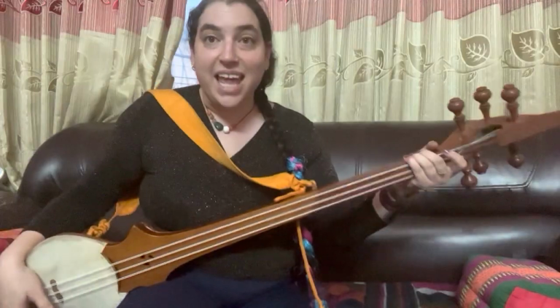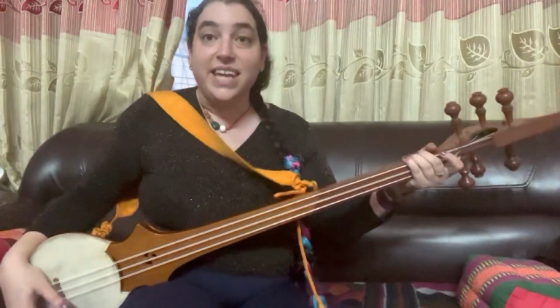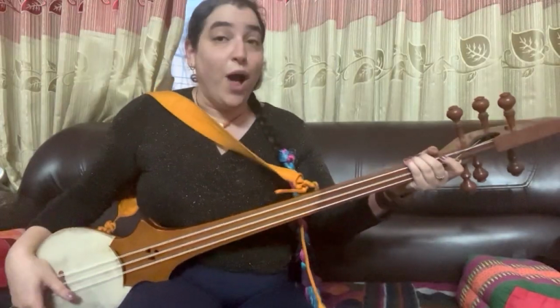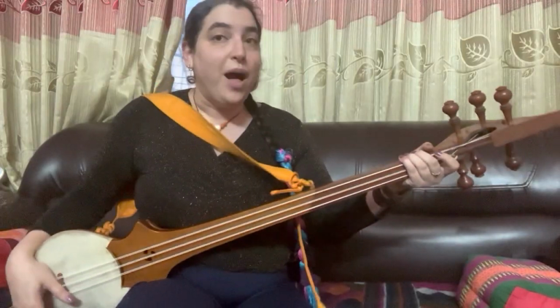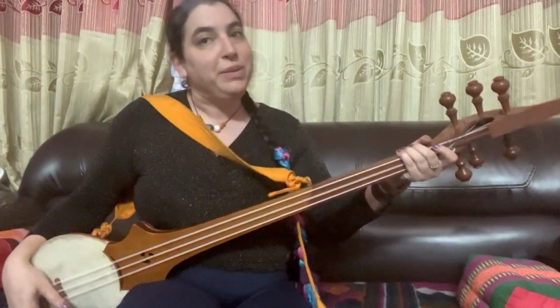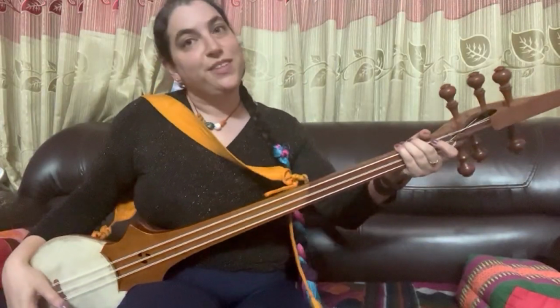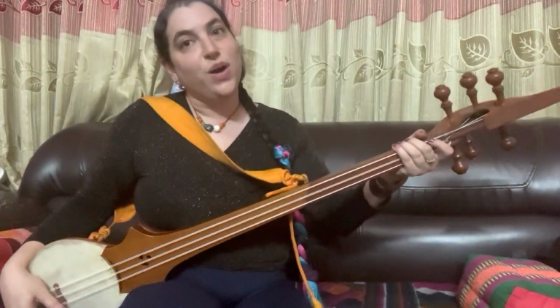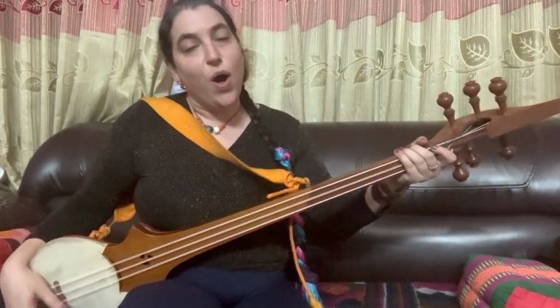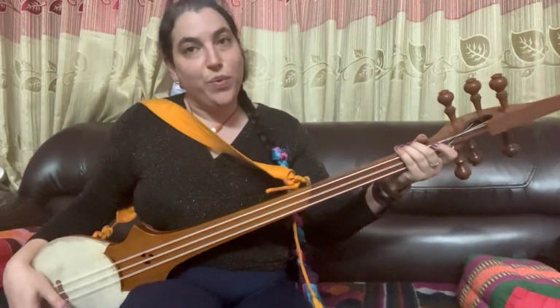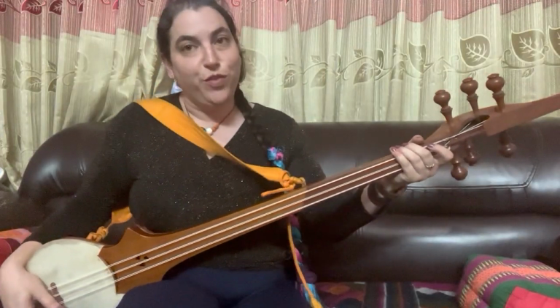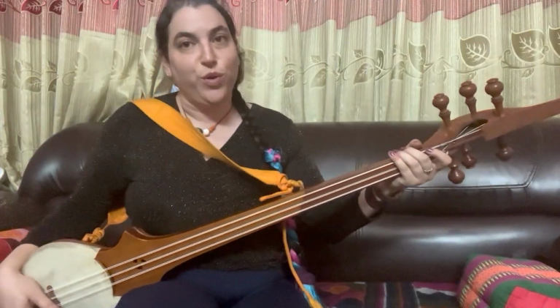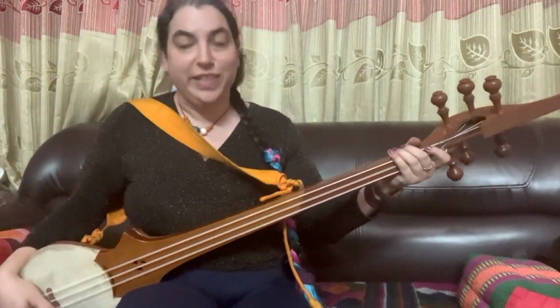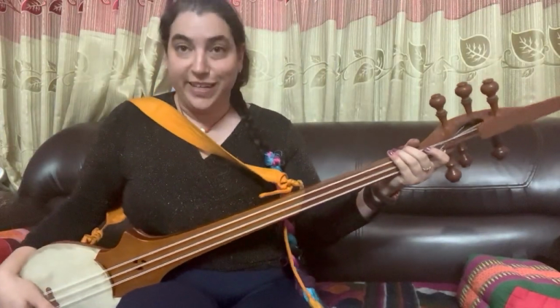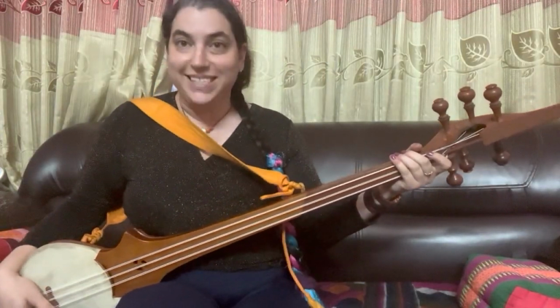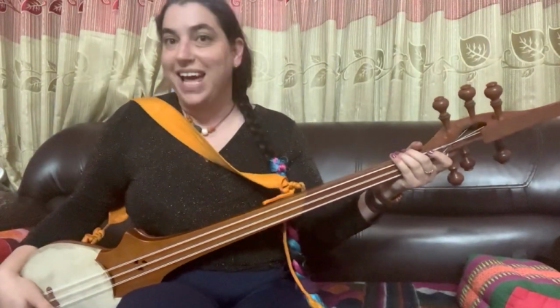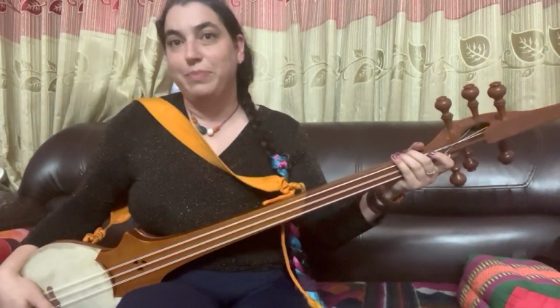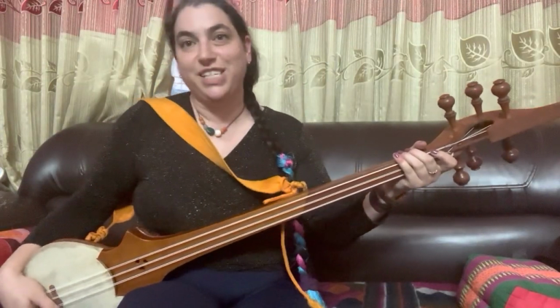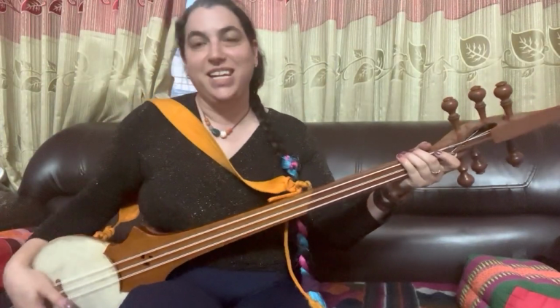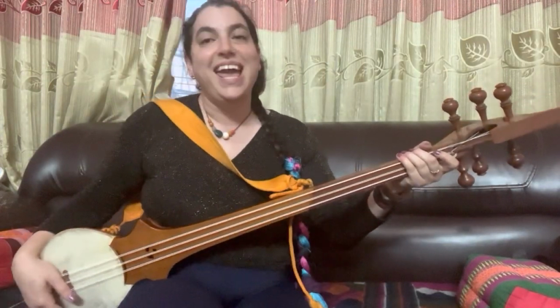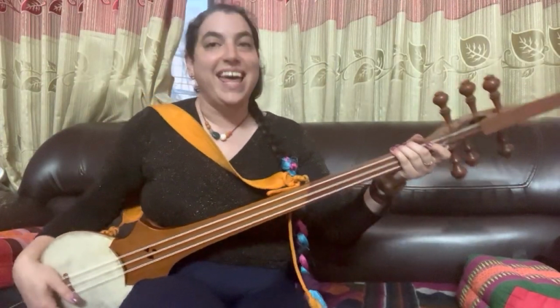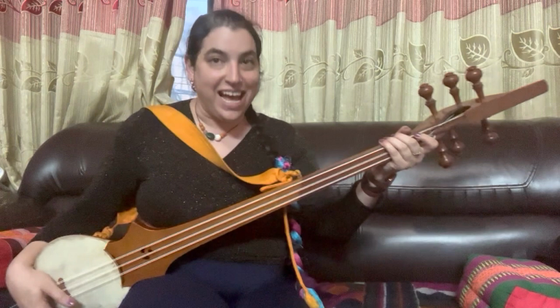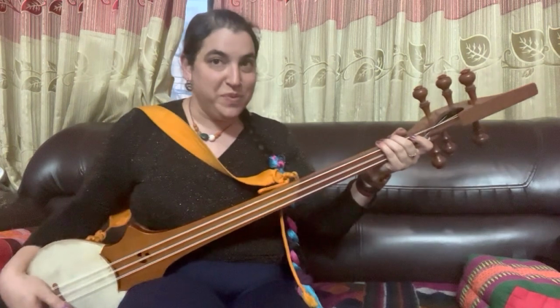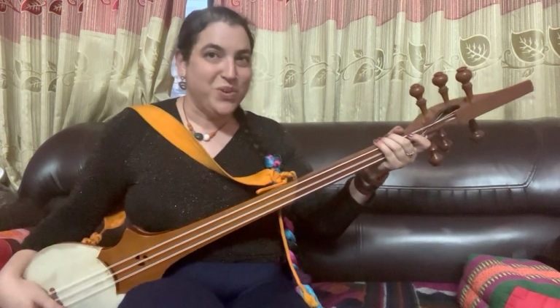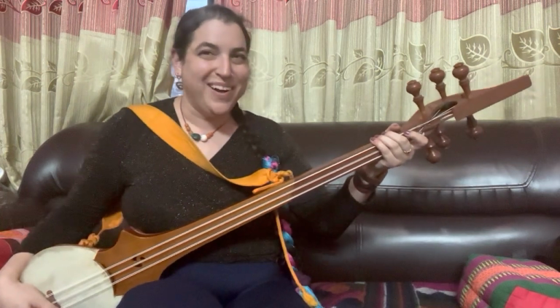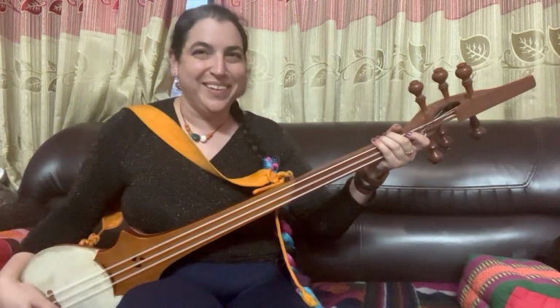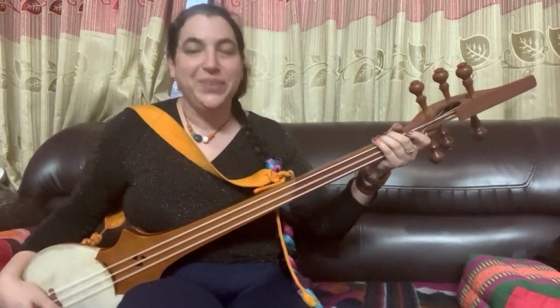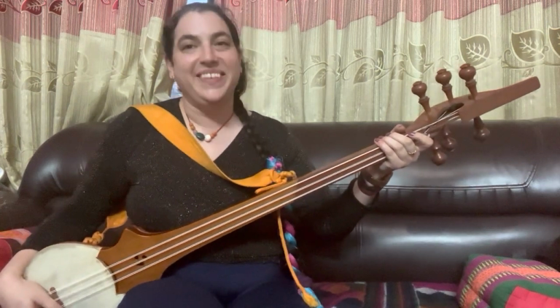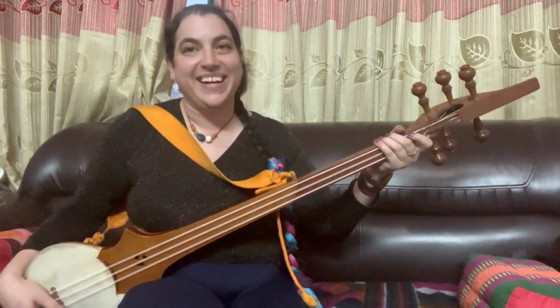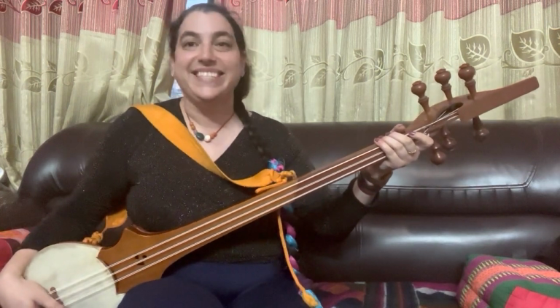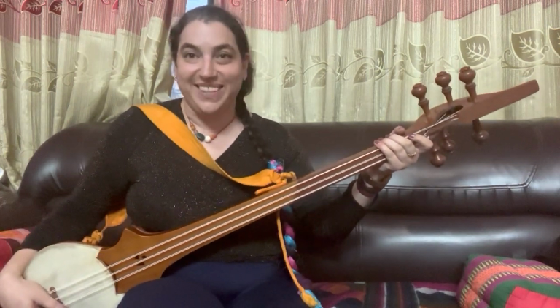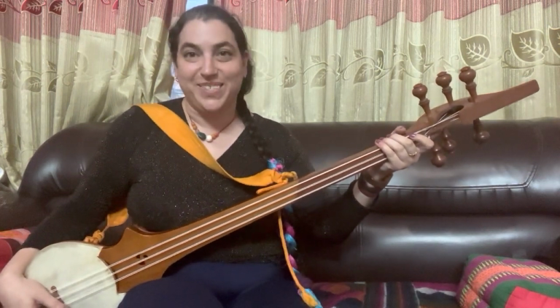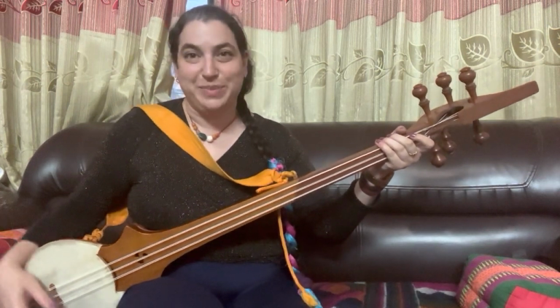Now I'll play the song all the way through with lyrics and repetition, and as before, I'll include the lyrics in the description.